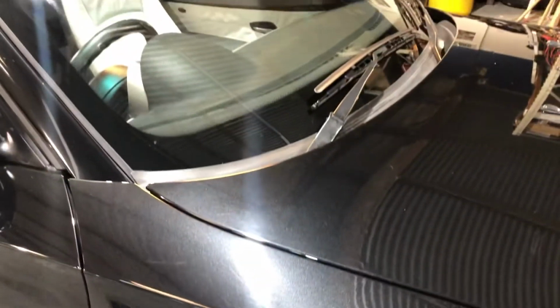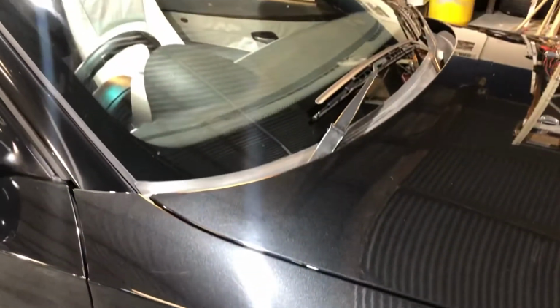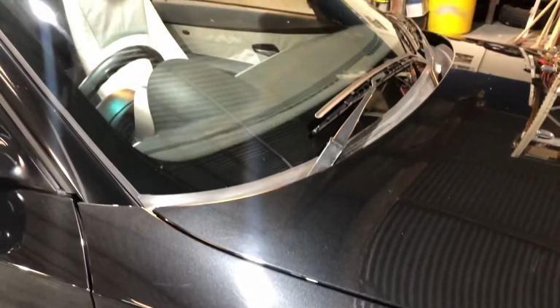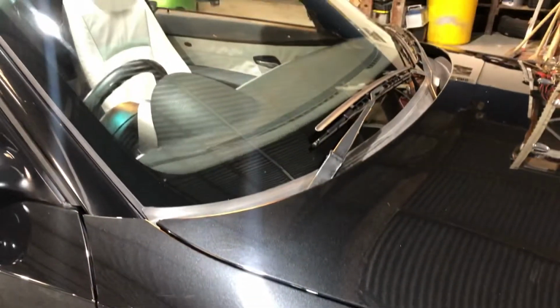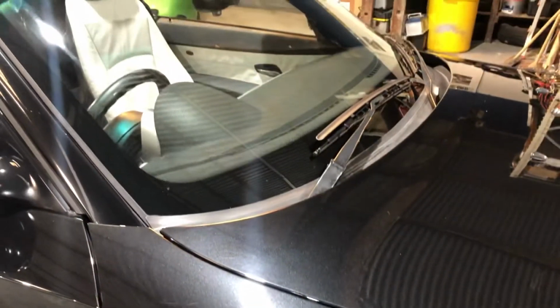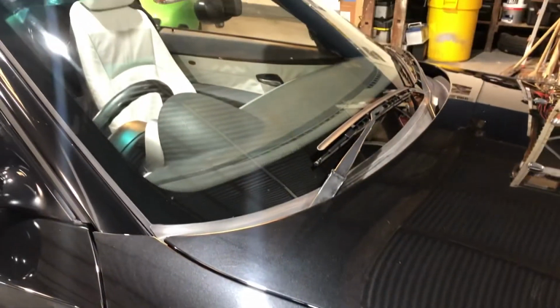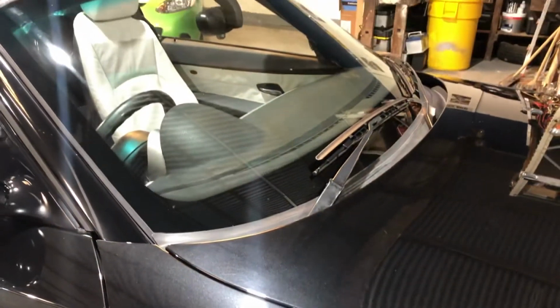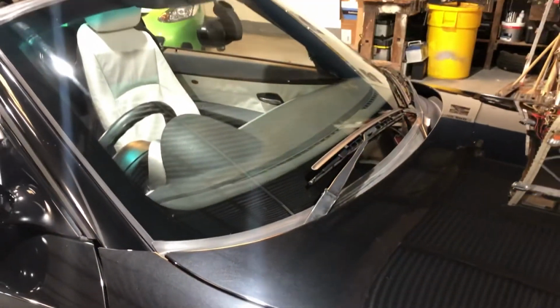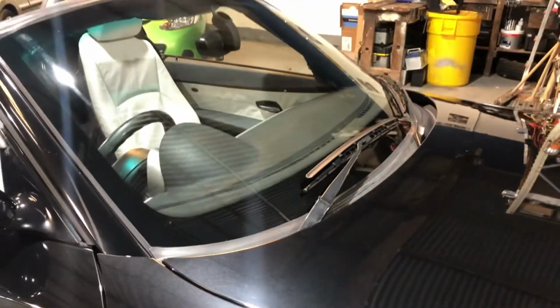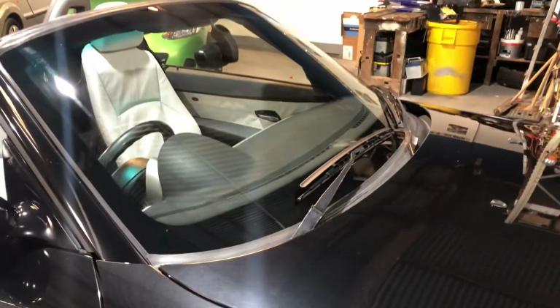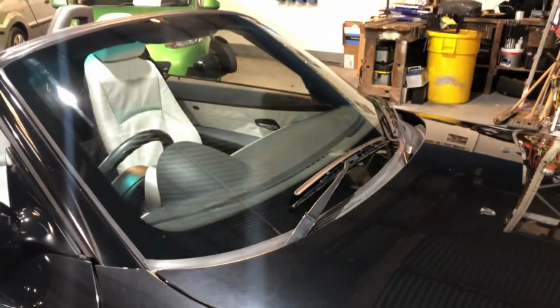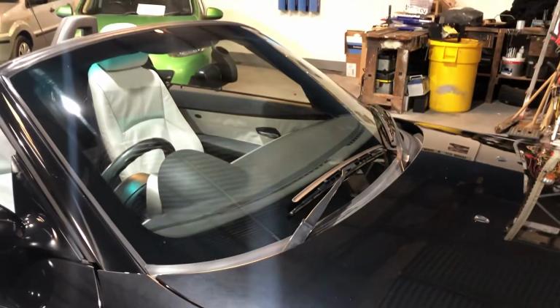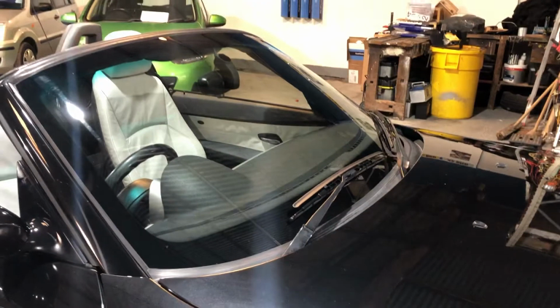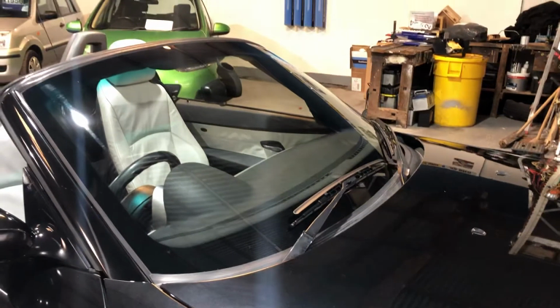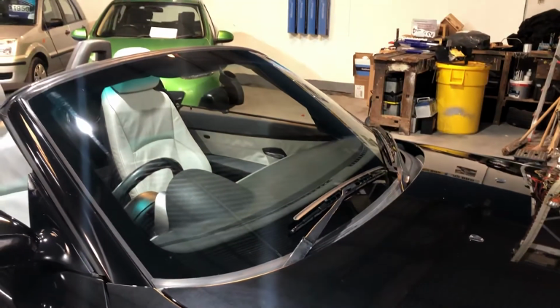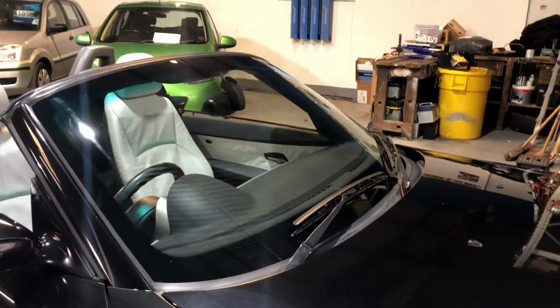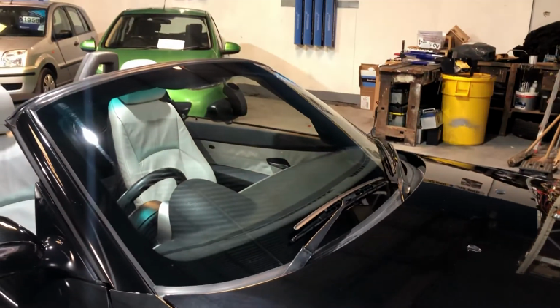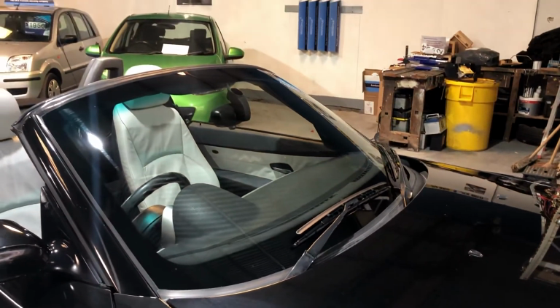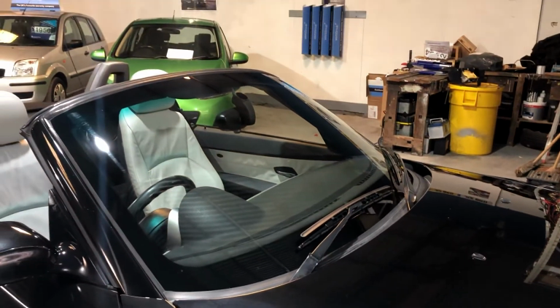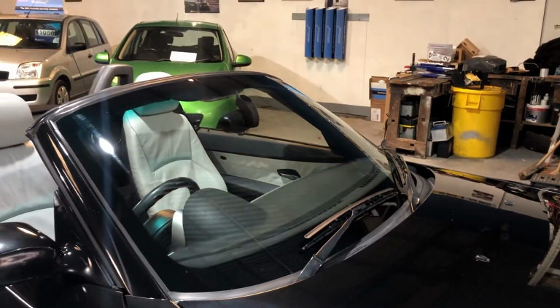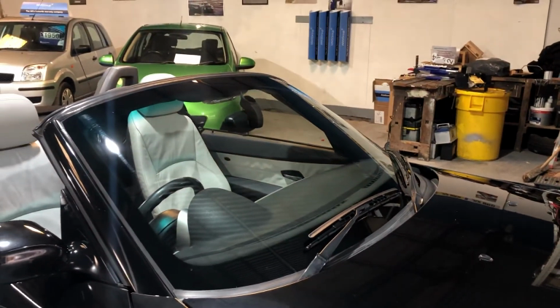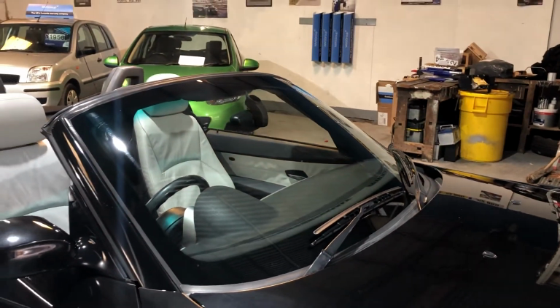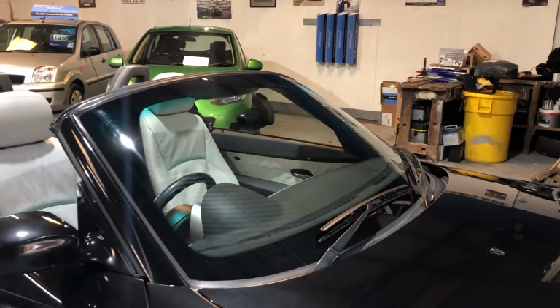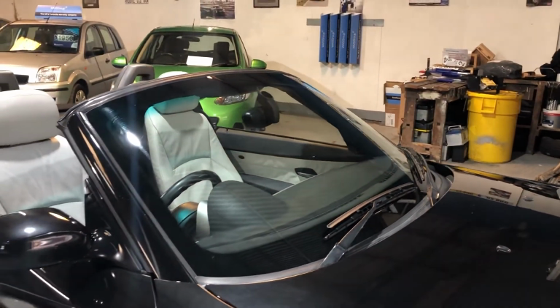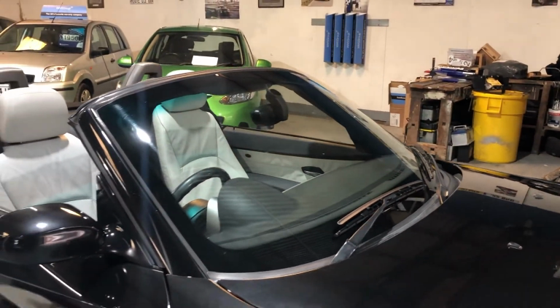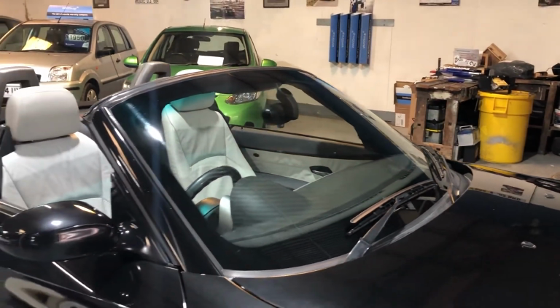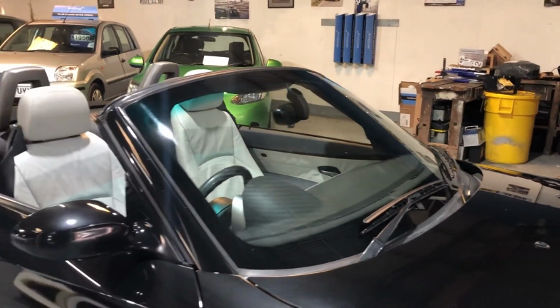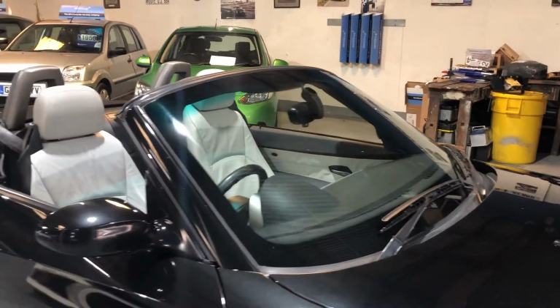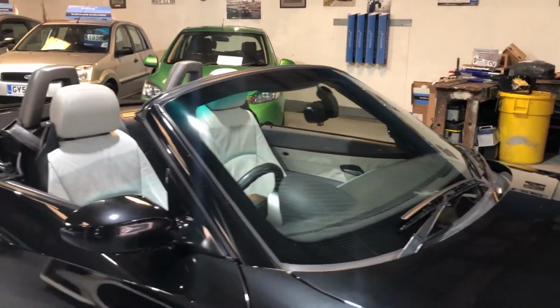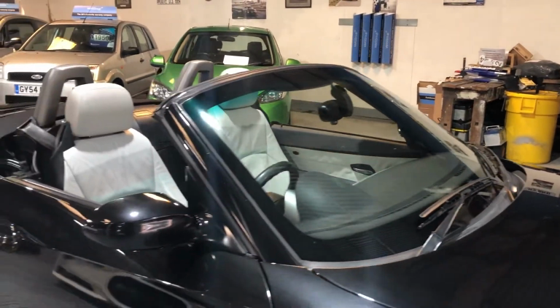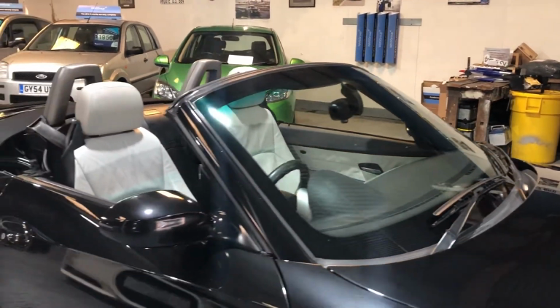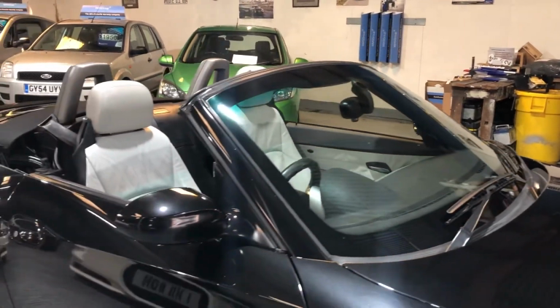The hood is also electric and it comes up within about 10 seconds.